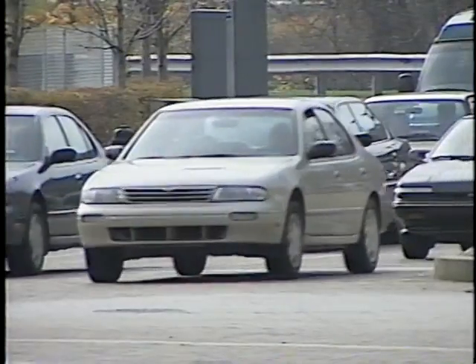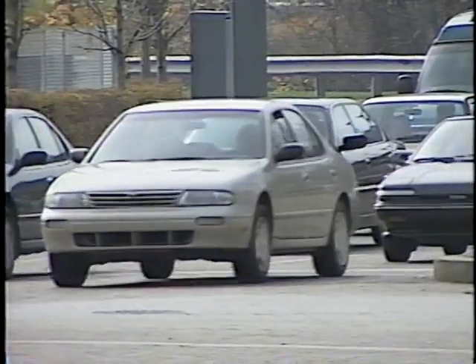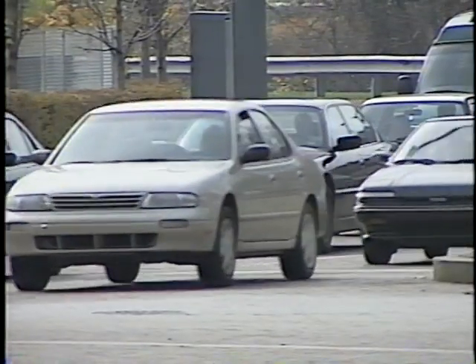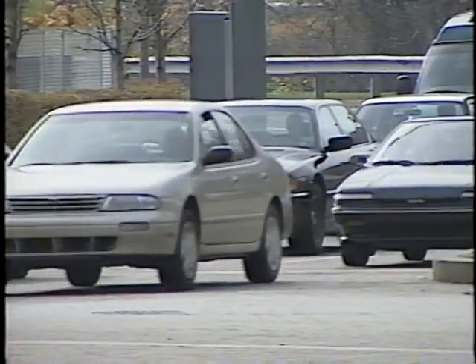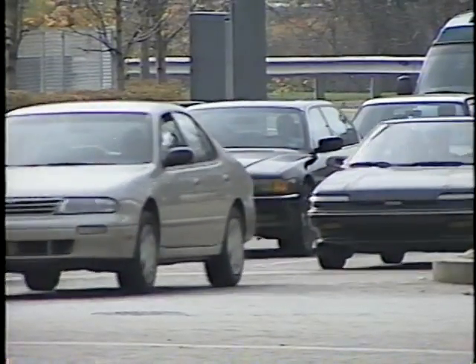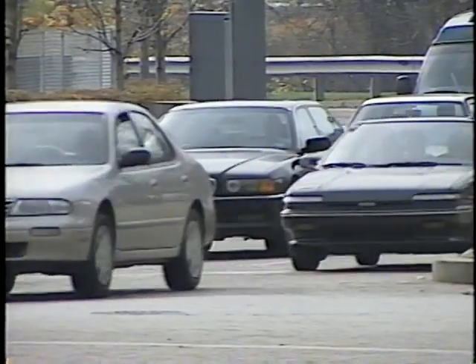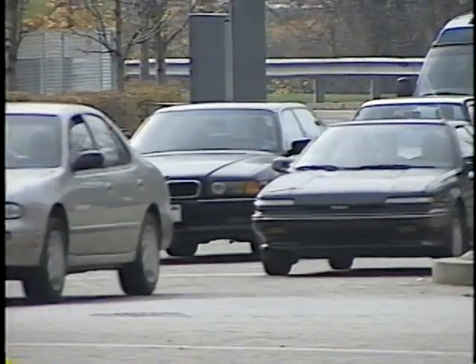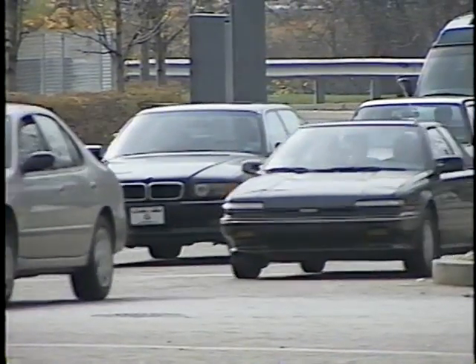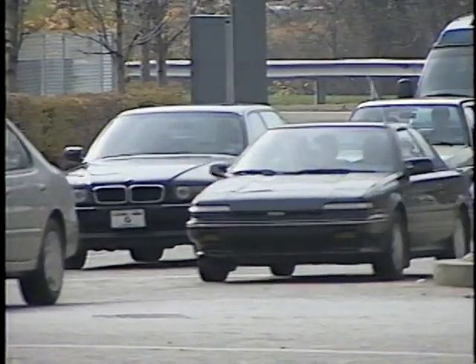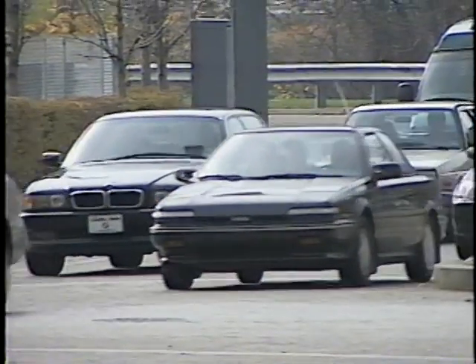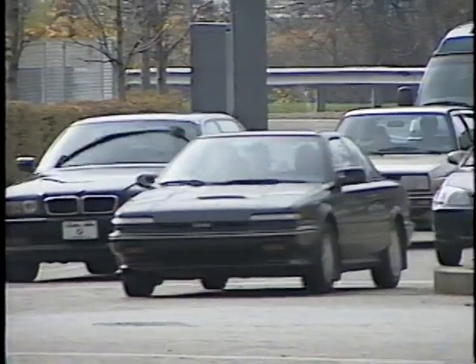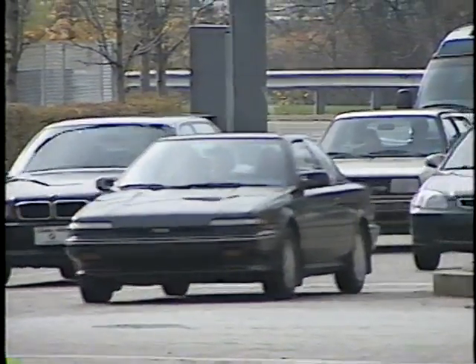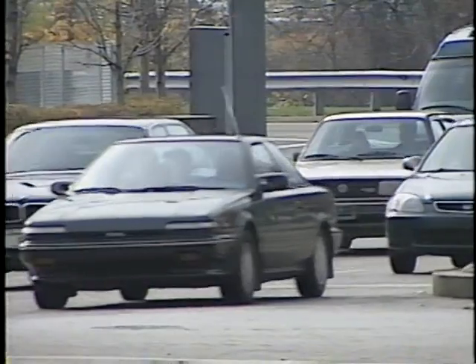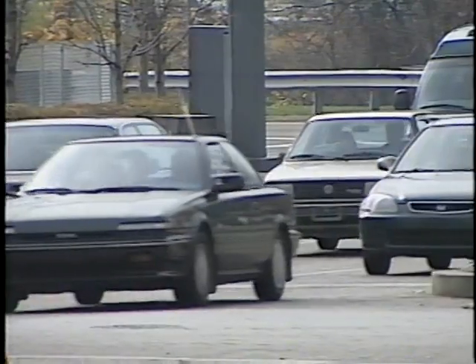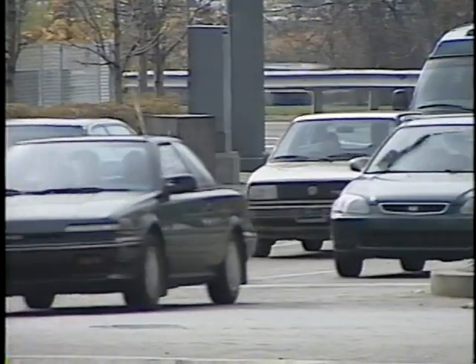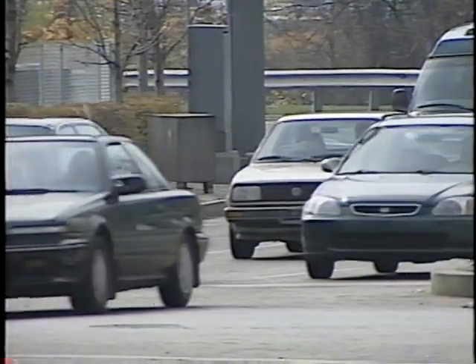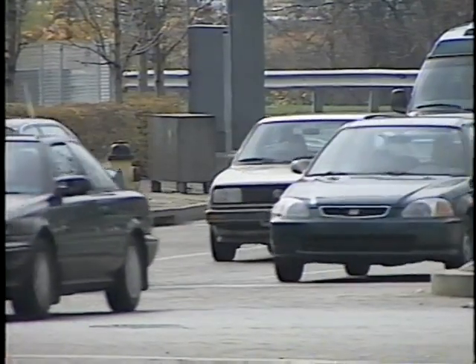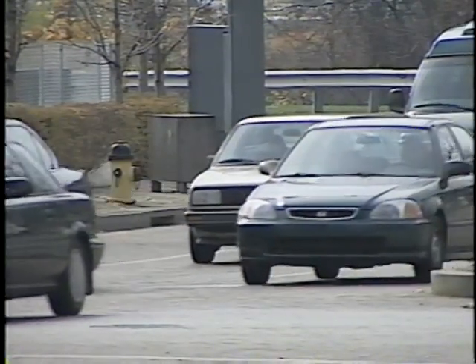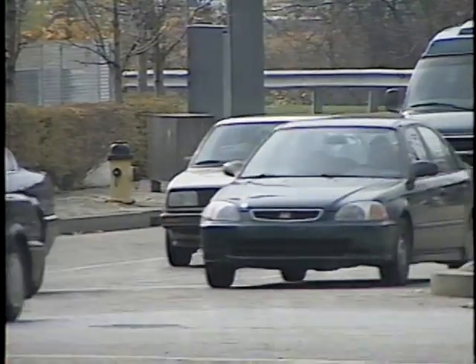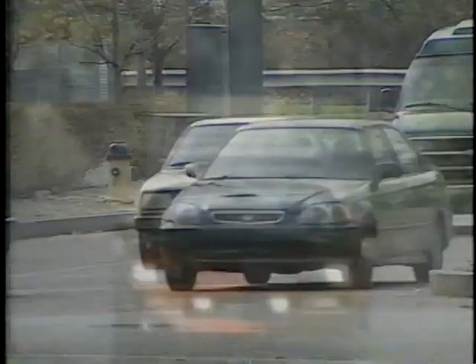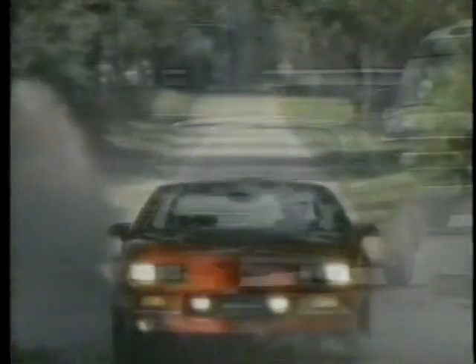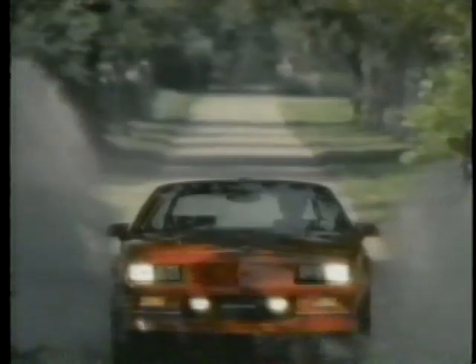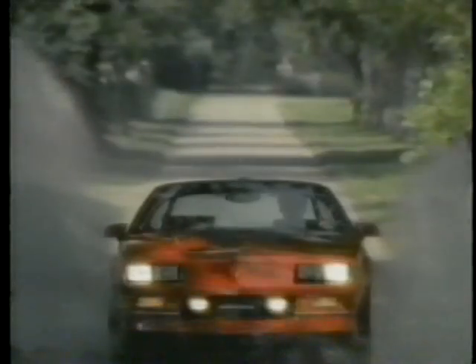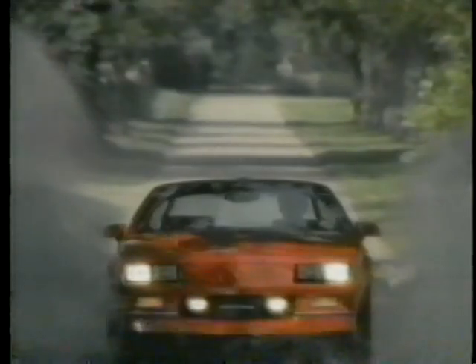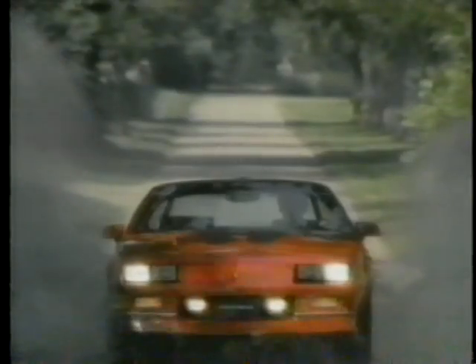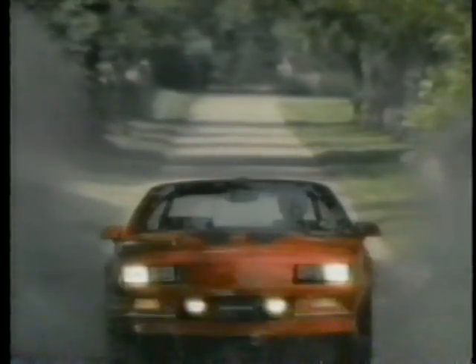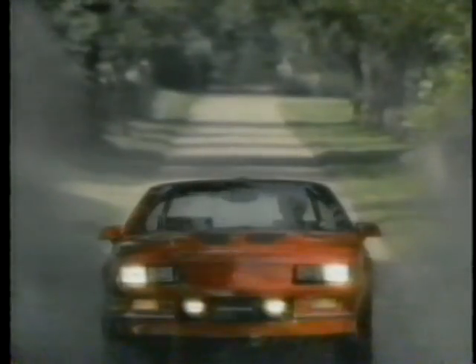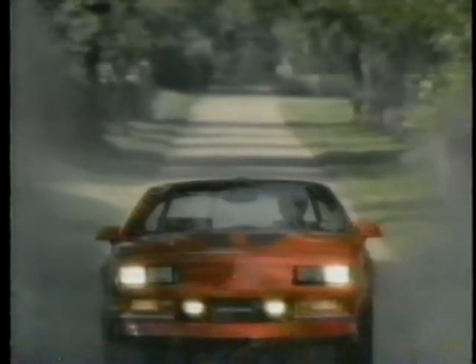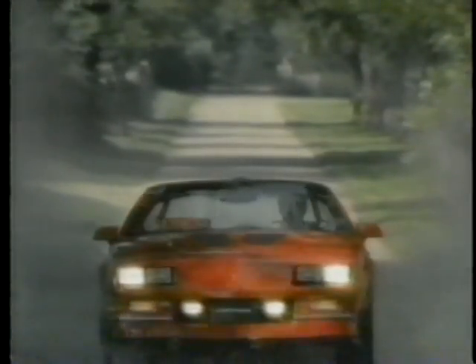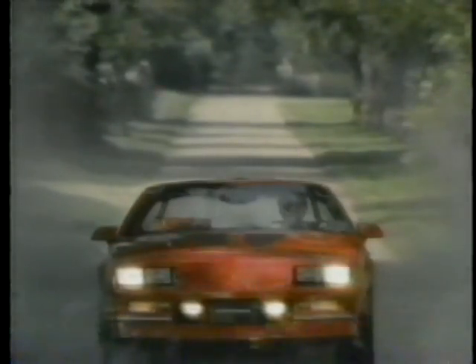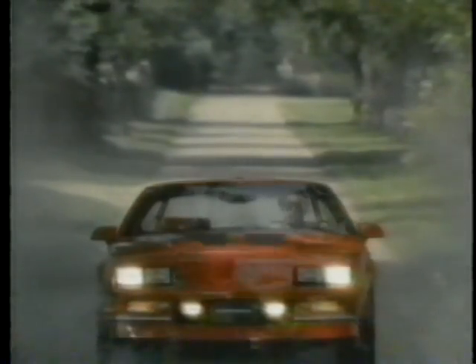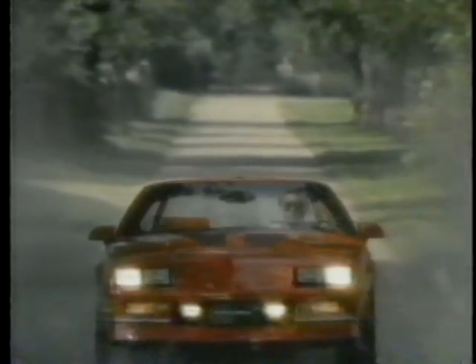By now, you can see why proper installation of auto glass is important to the ongoing safety of a vehicle.